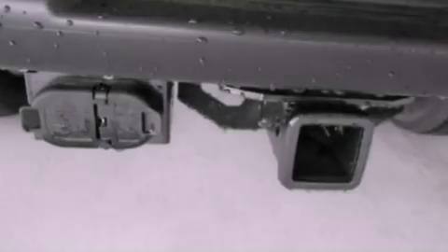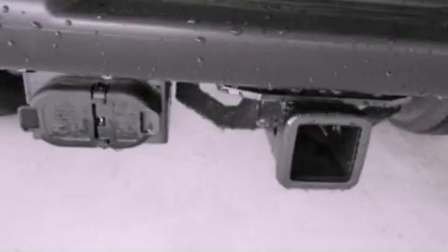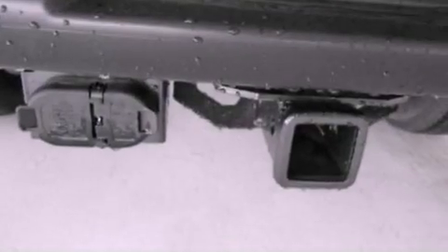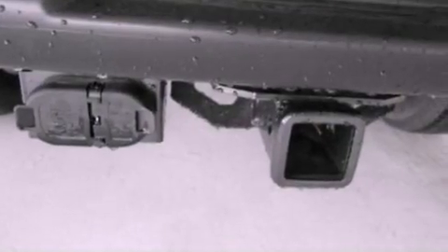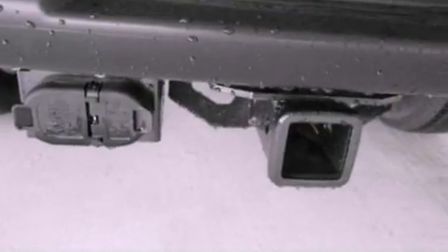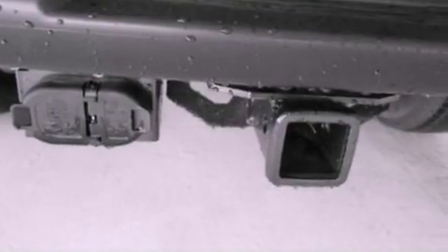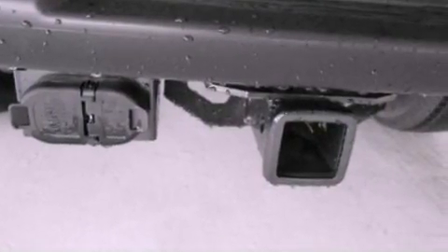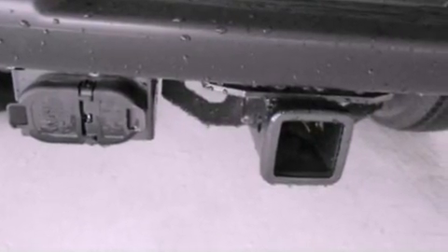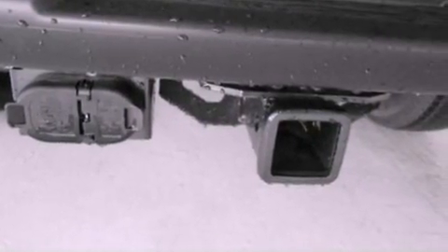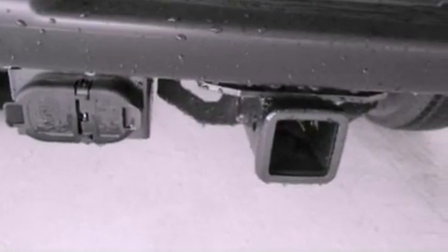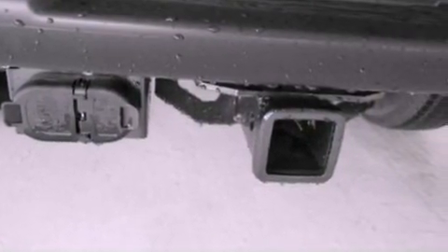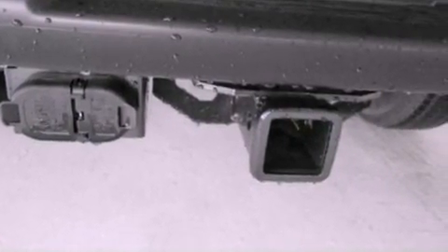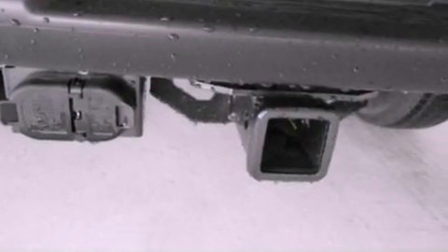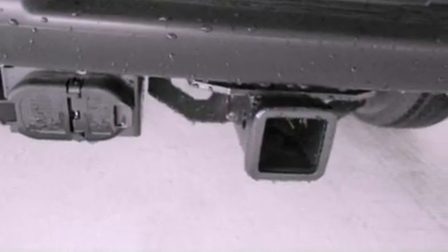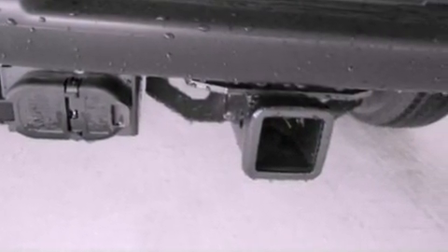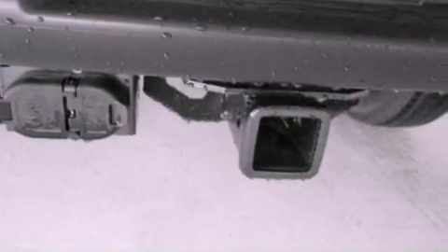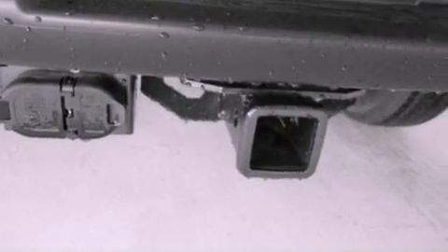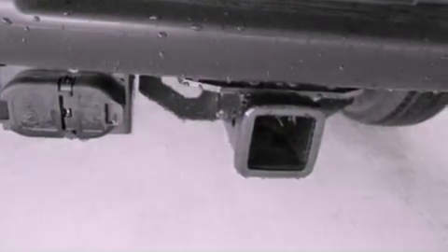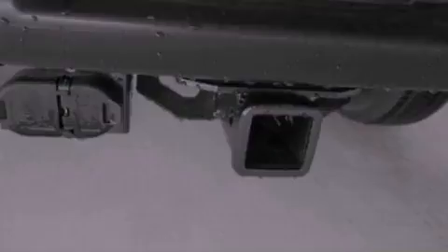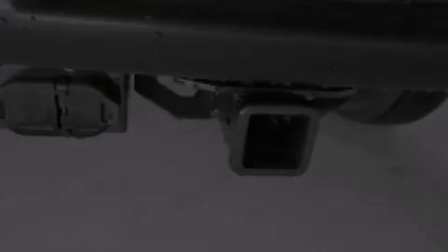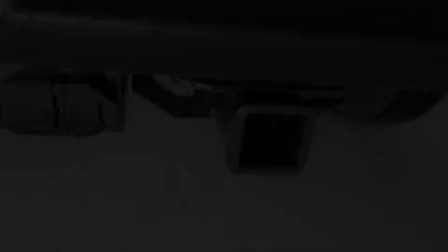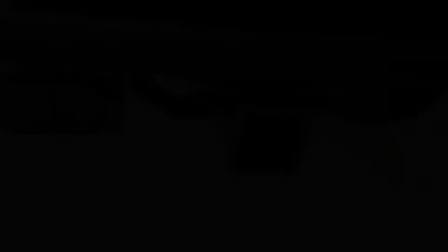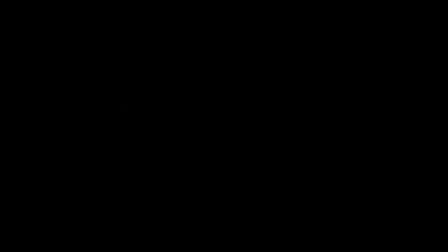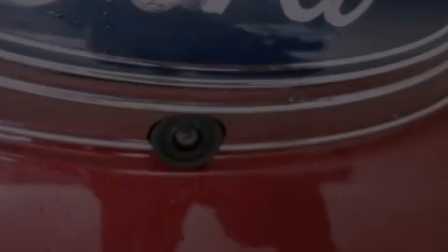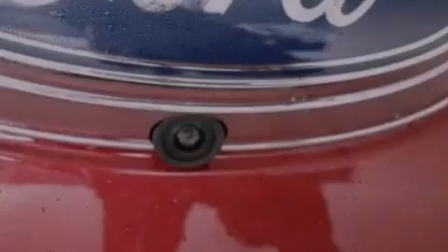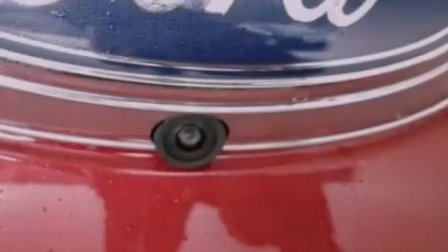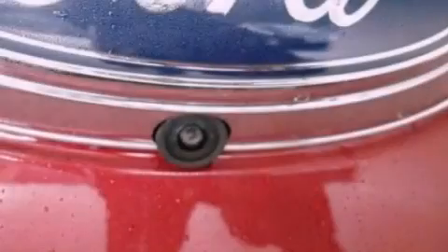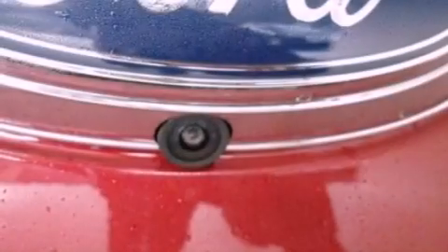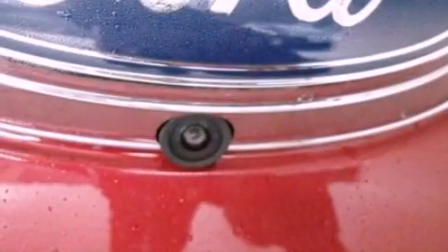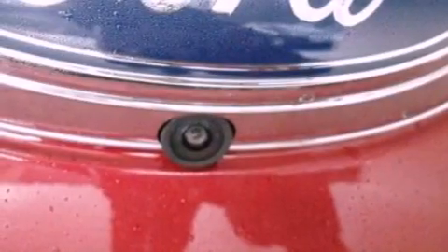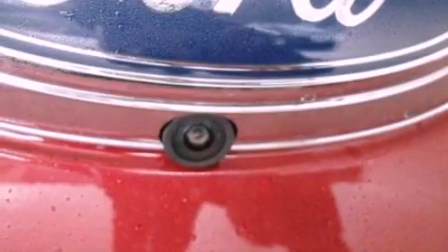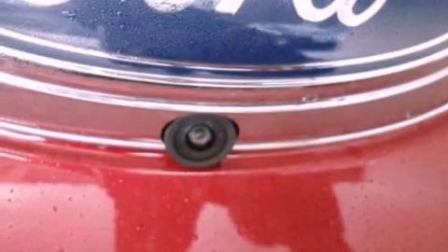An anti-lock braking system, side impact airbags, air conditioning, and an auxiliary power outlet.